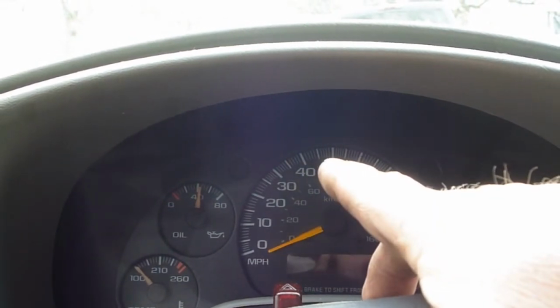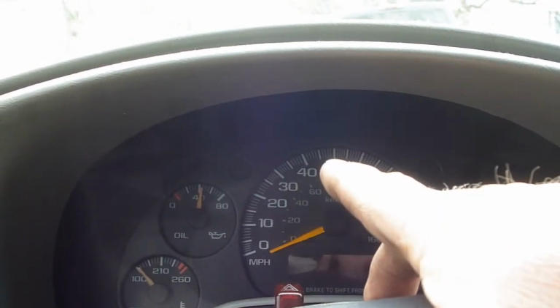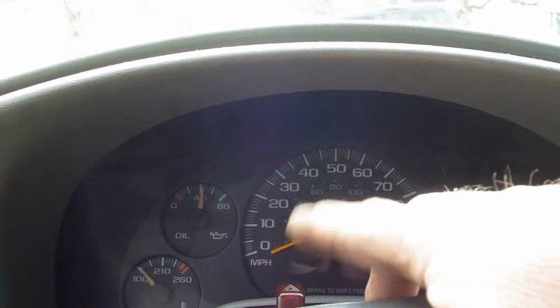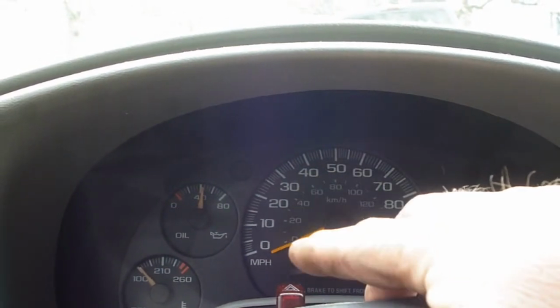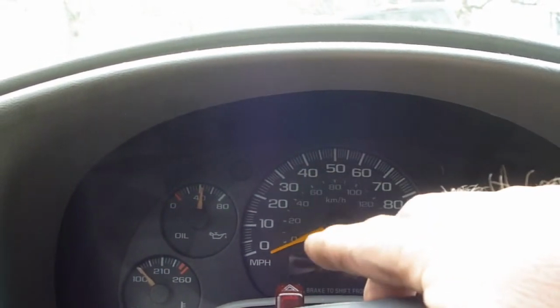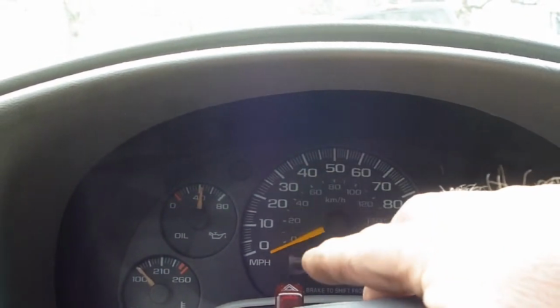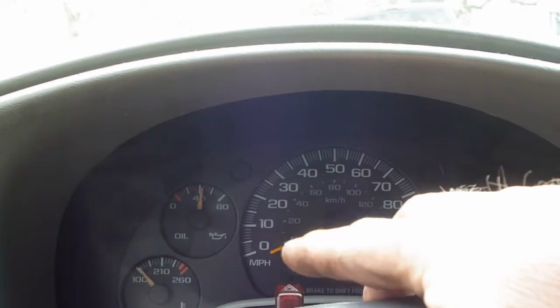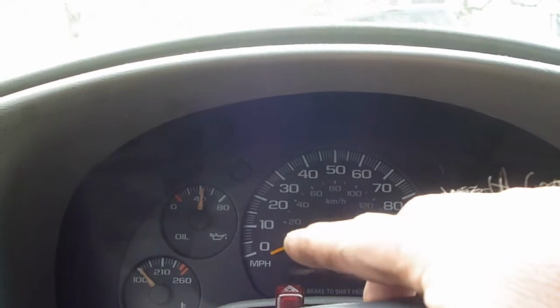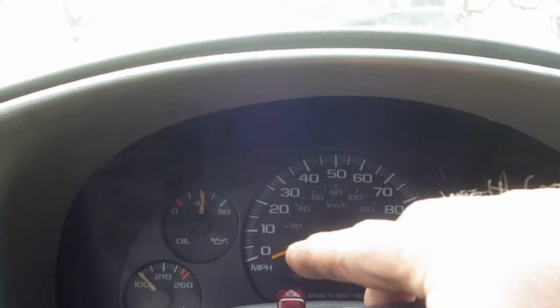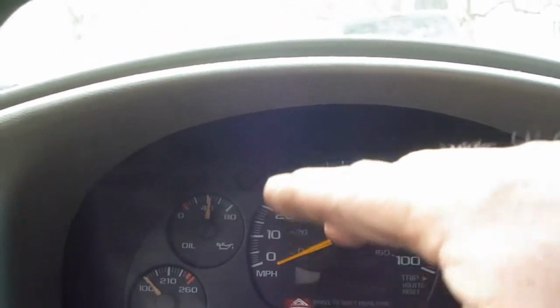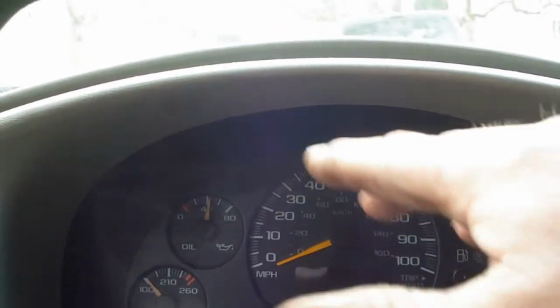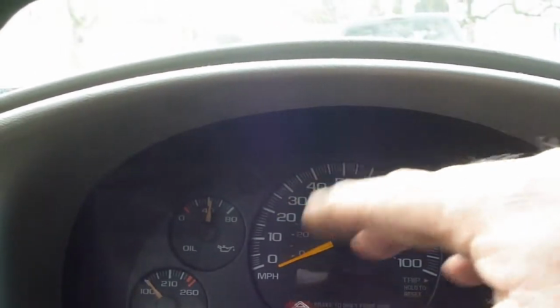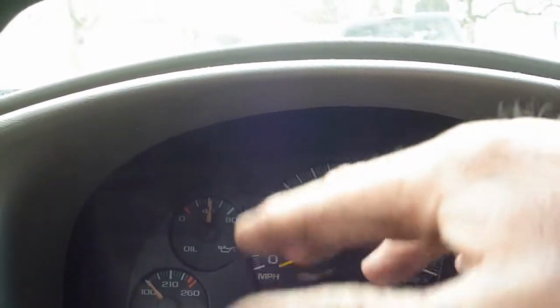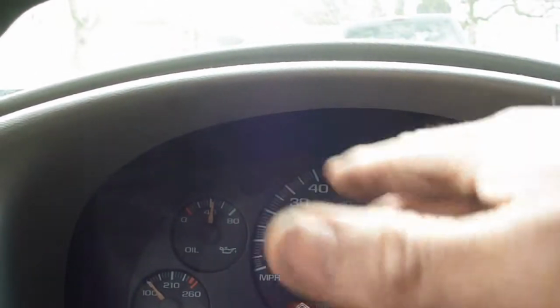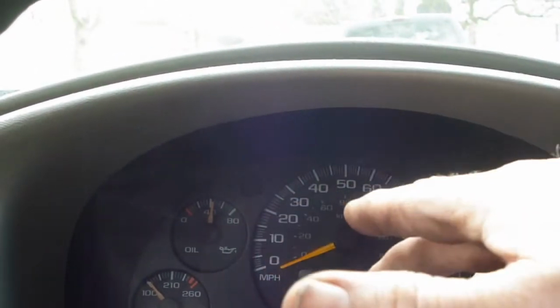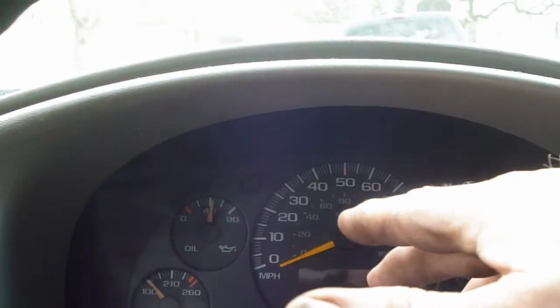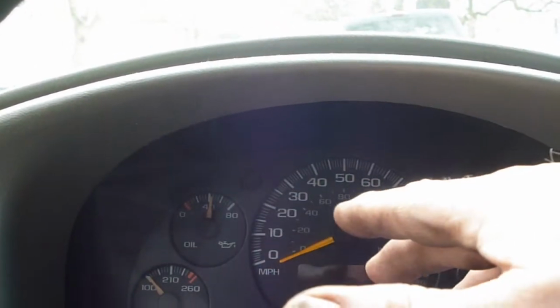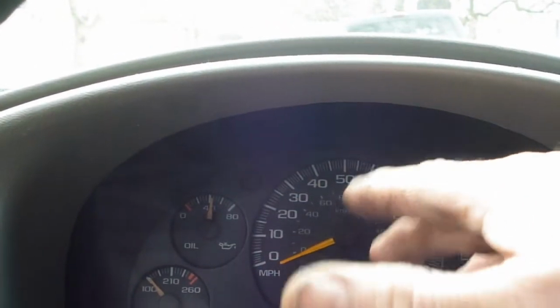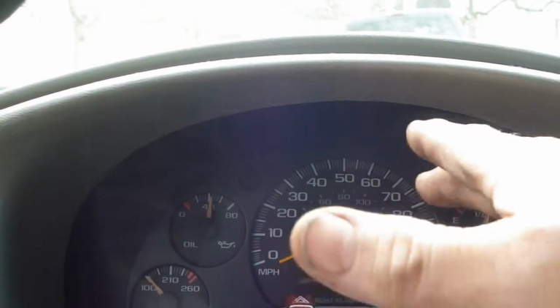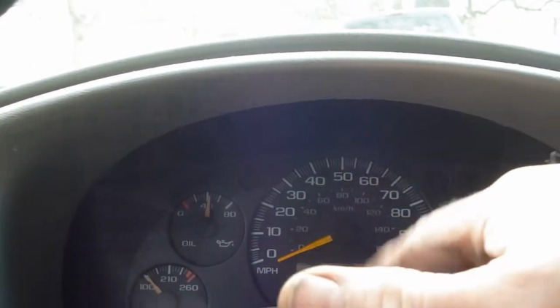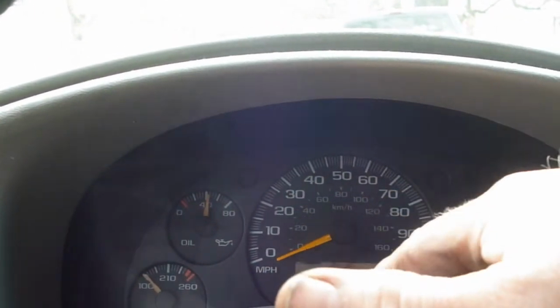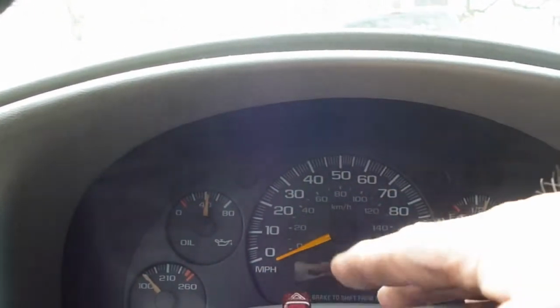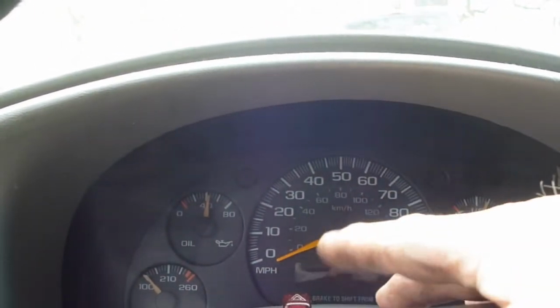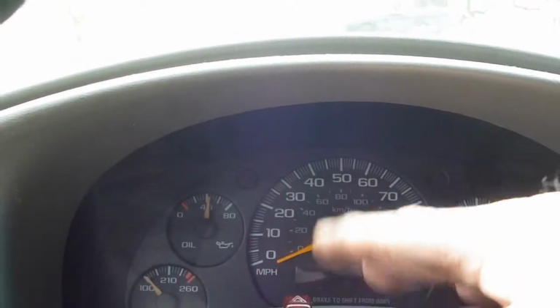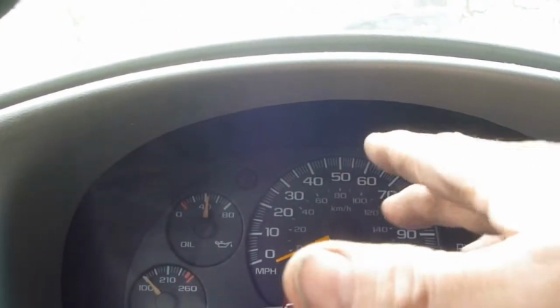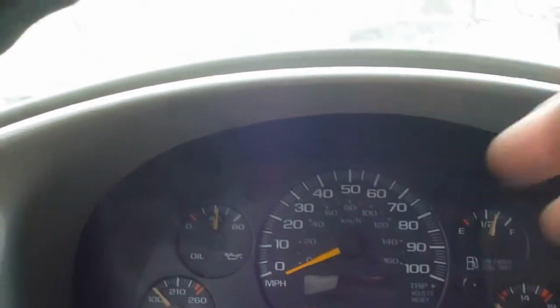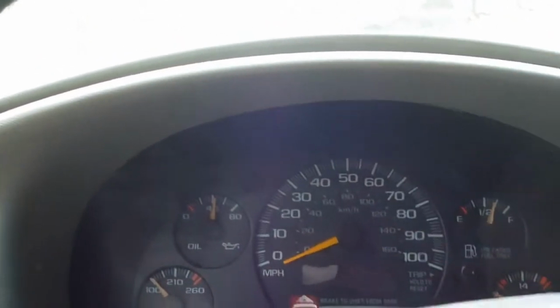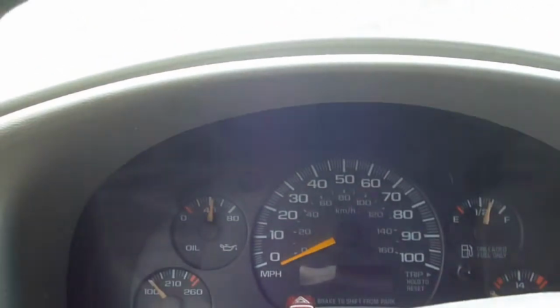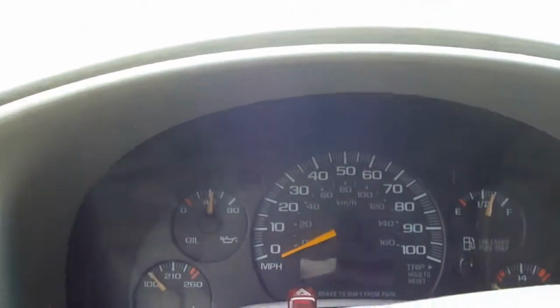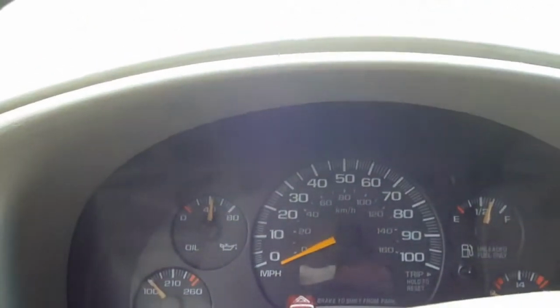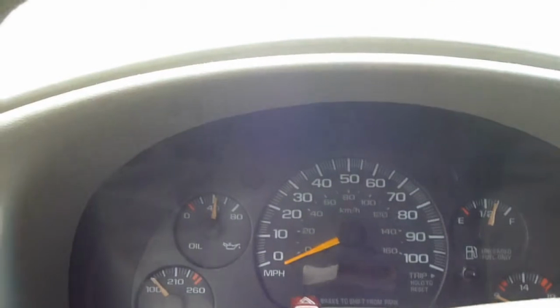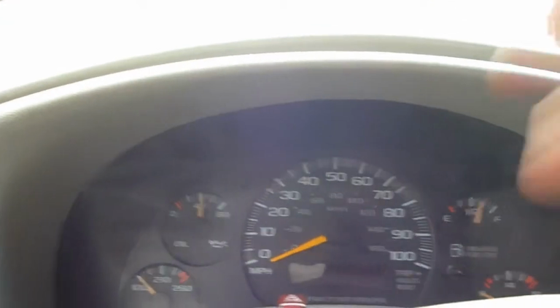That'll kind of seat in or bed in the brakes. It basically deposits some of the brake material onto your rotors, and especially when you've got new rotors you want to do this.